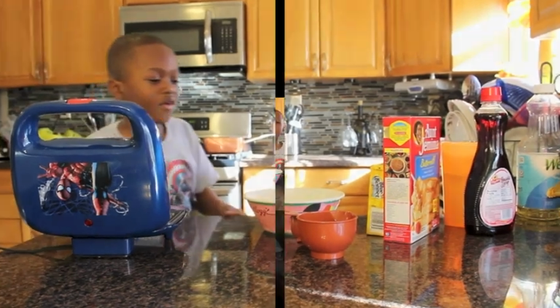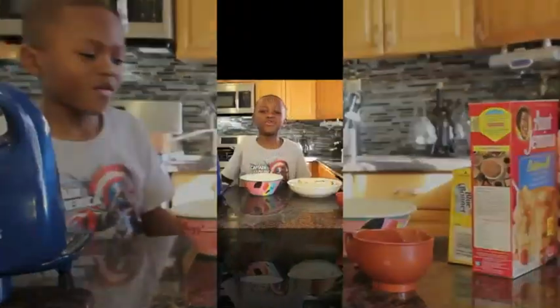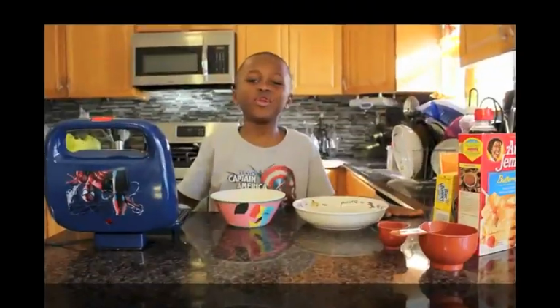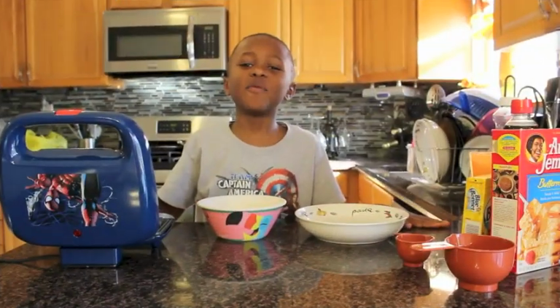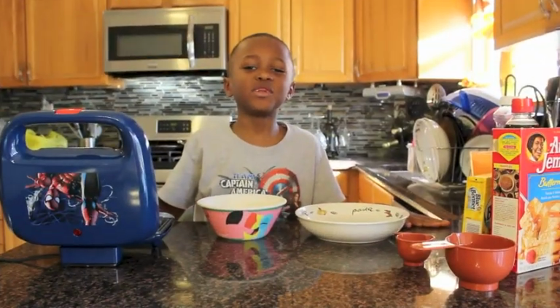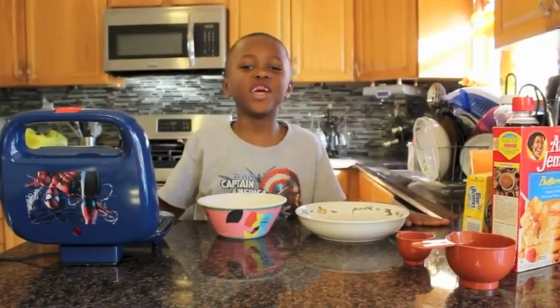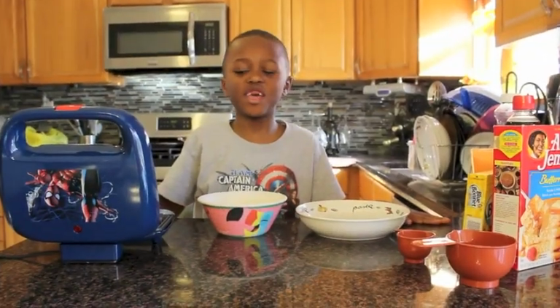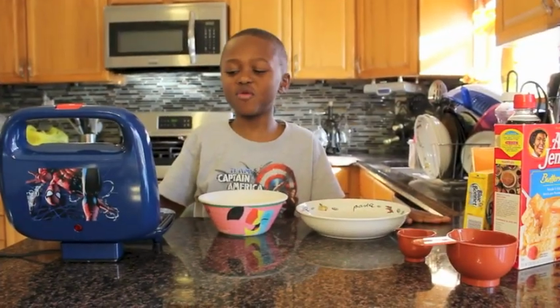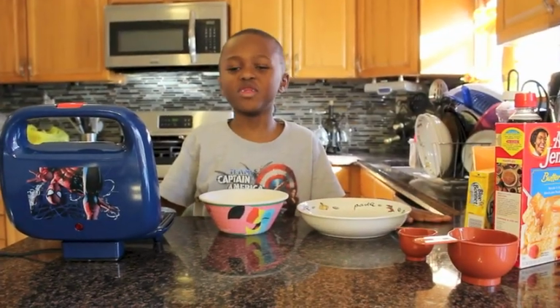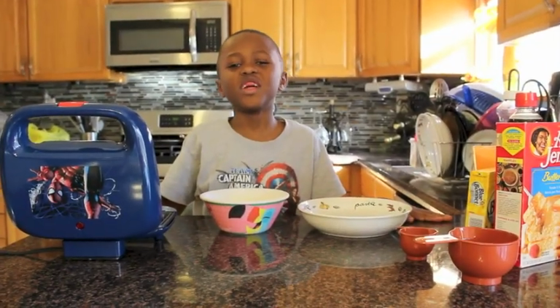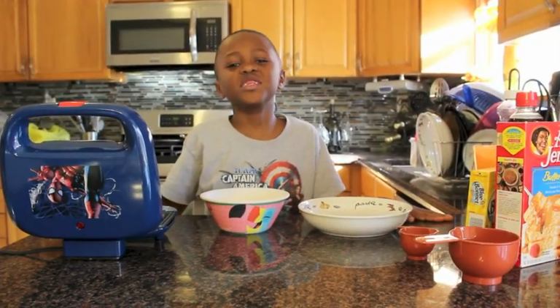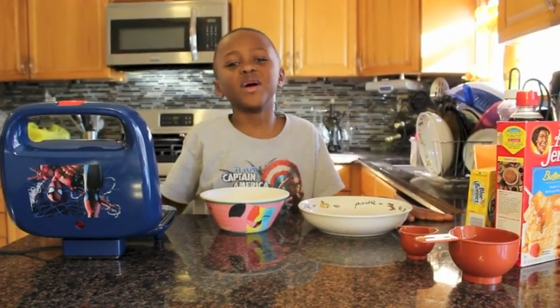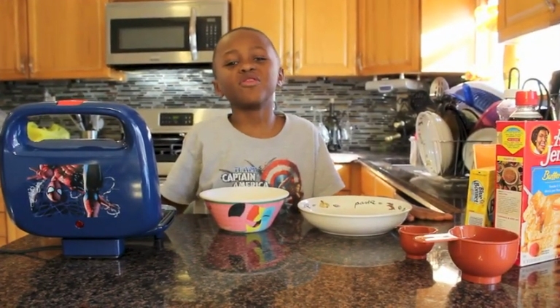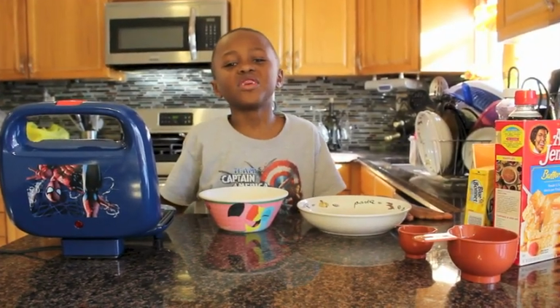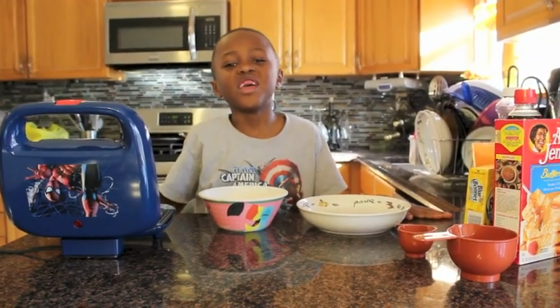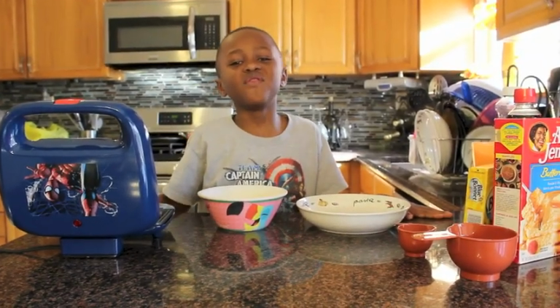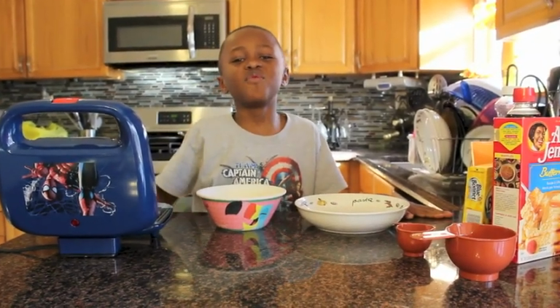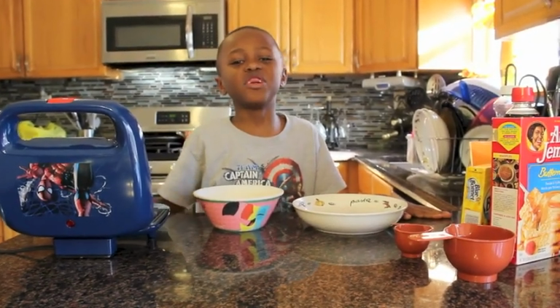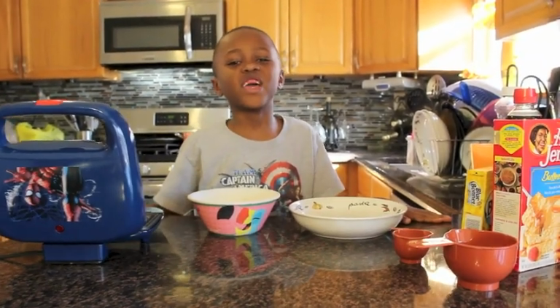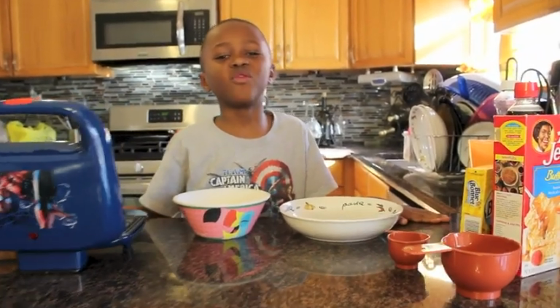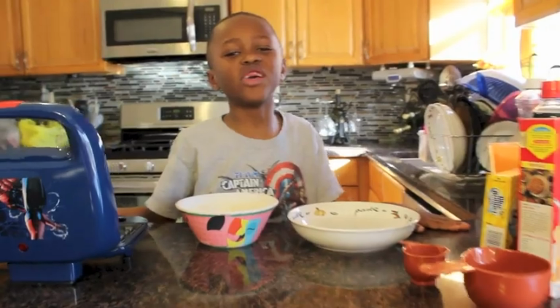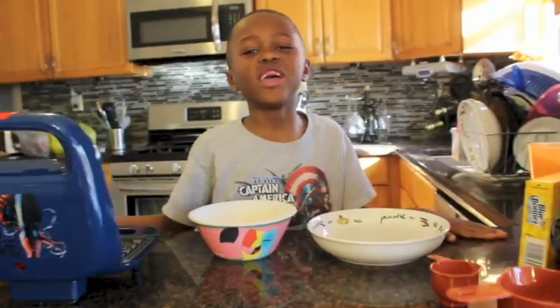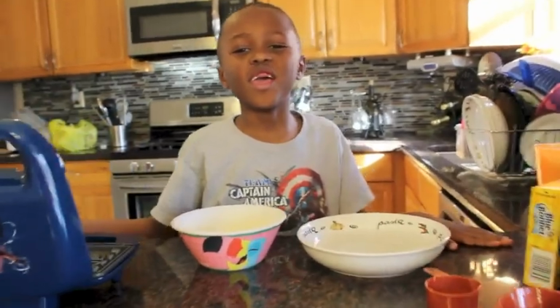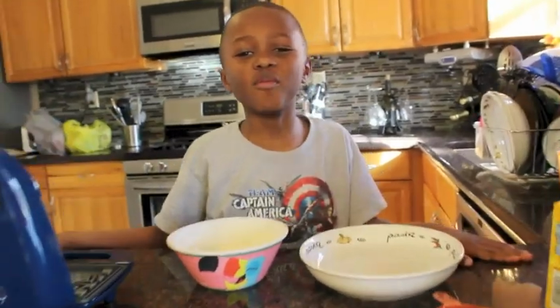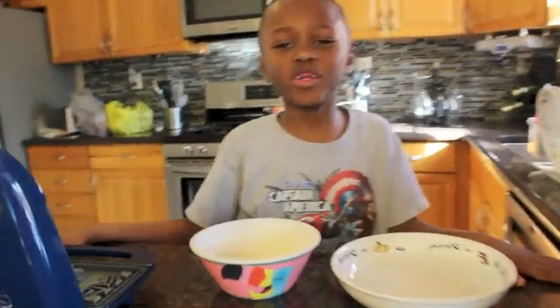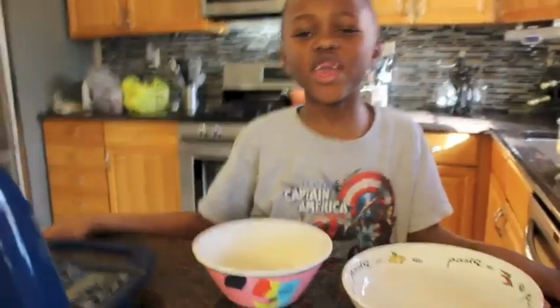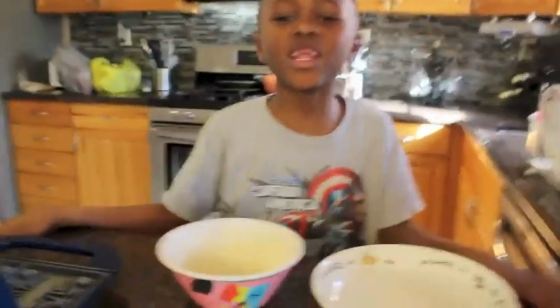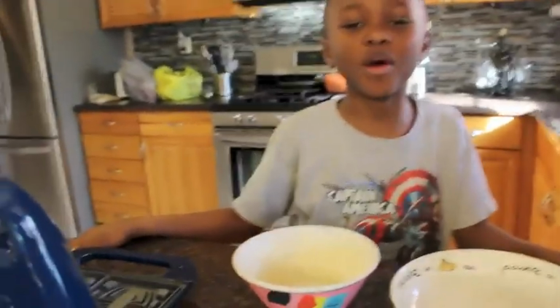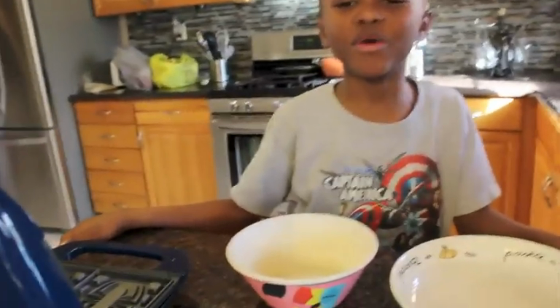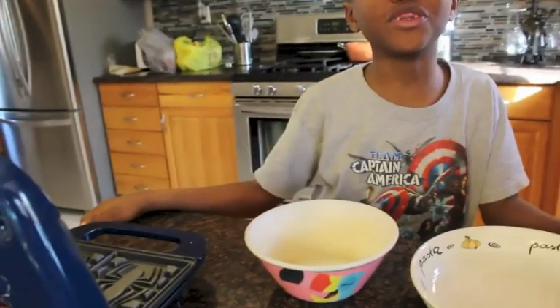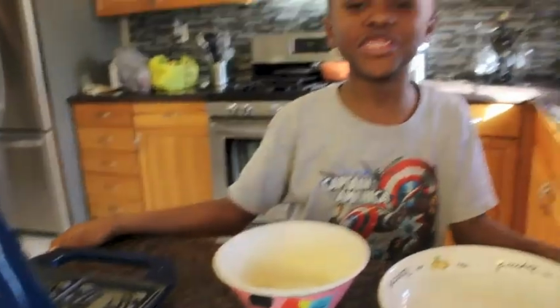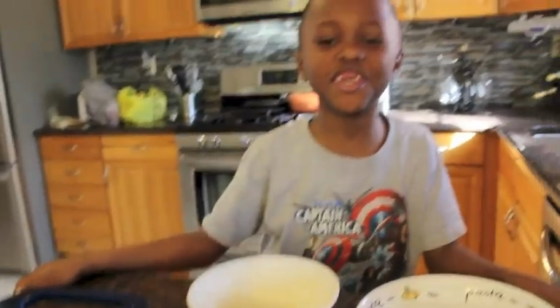Do not put your hand on the spiders. If you put your hand on it, it will burn you — like my brother just did.